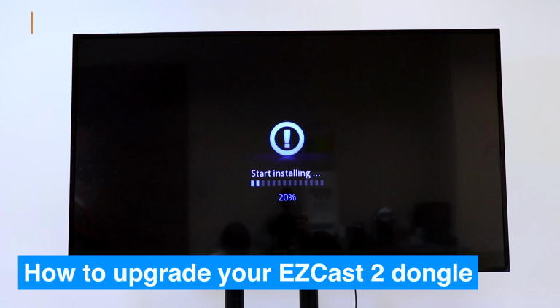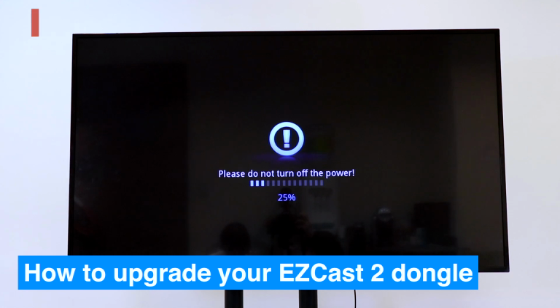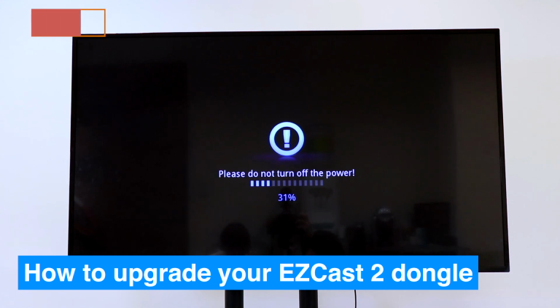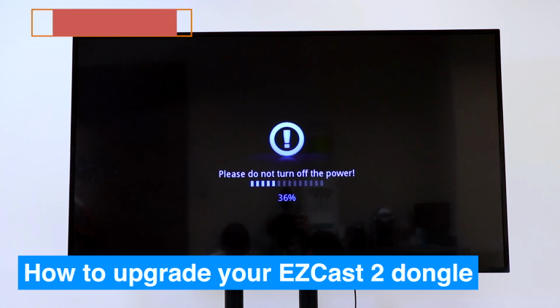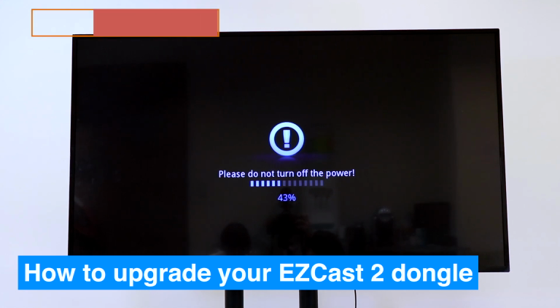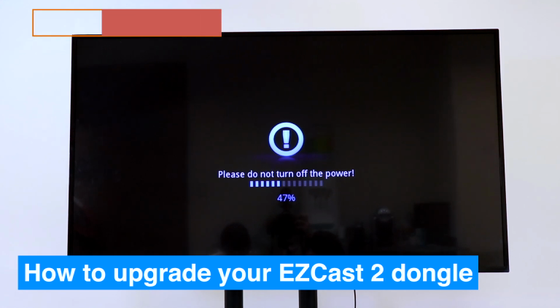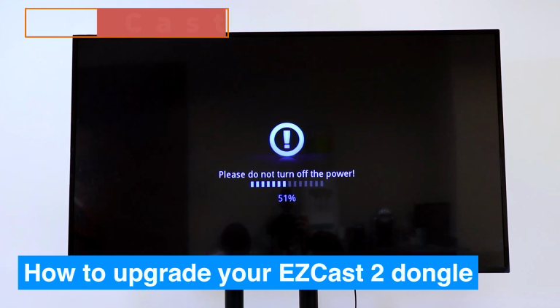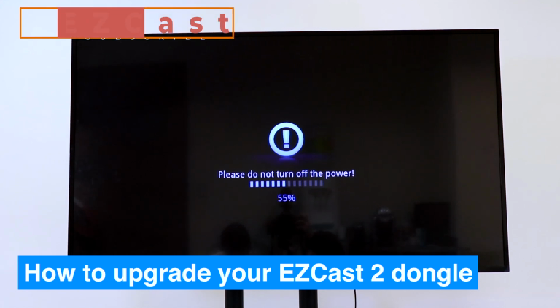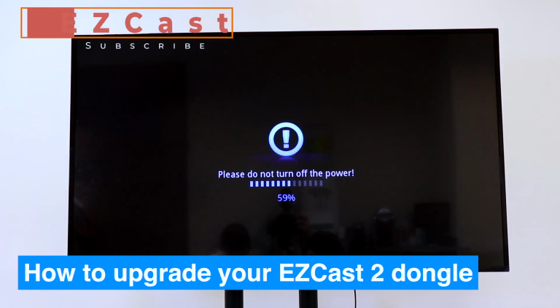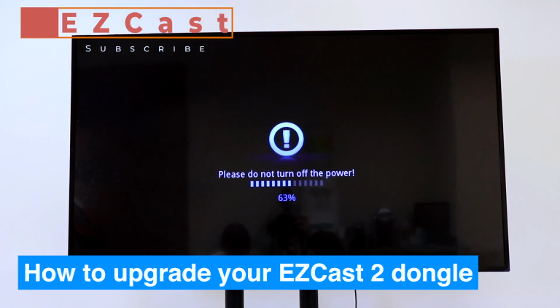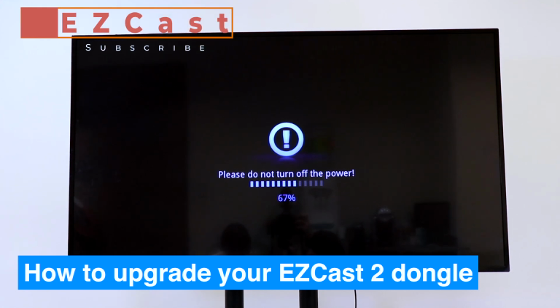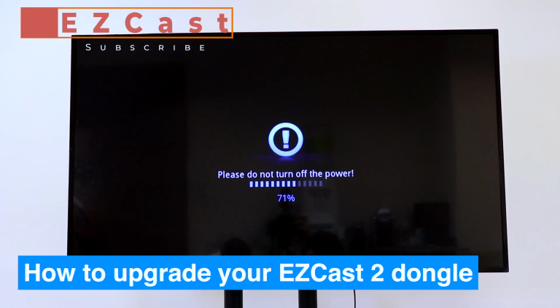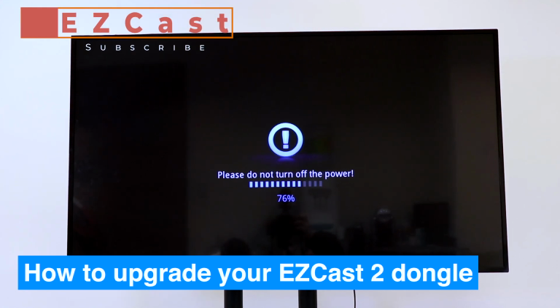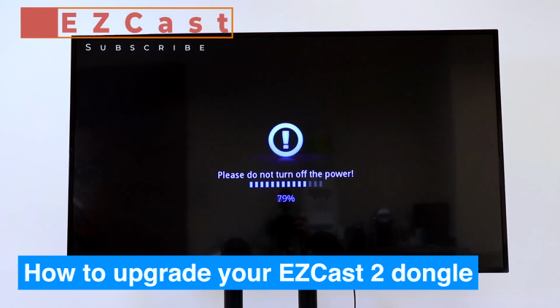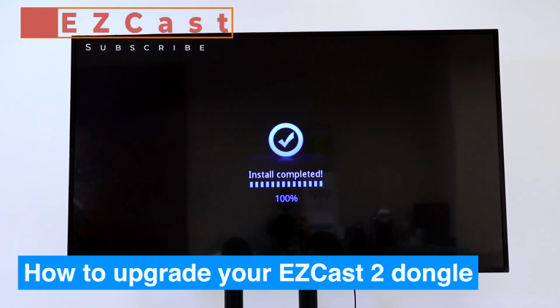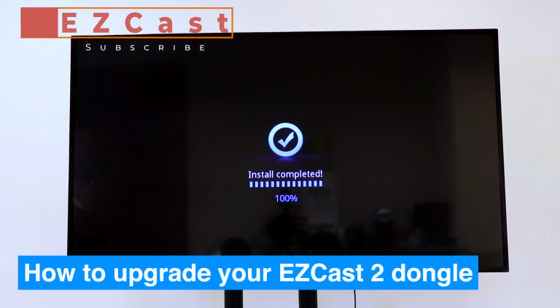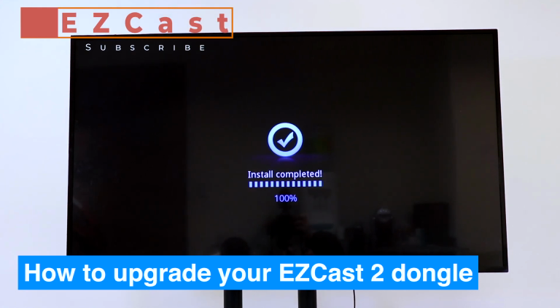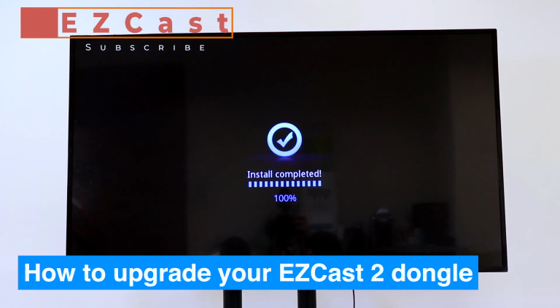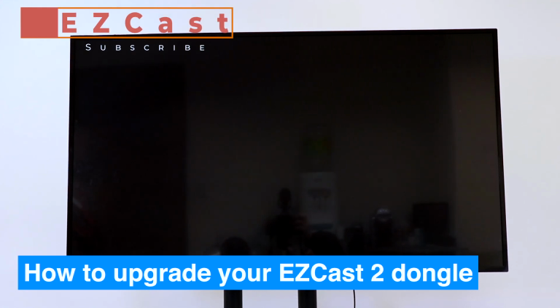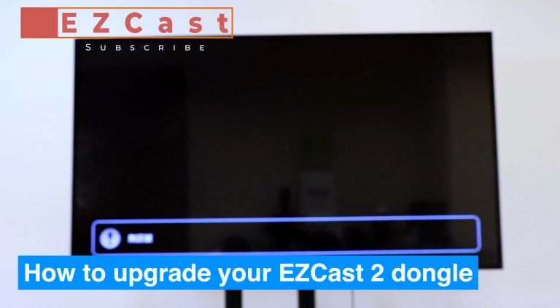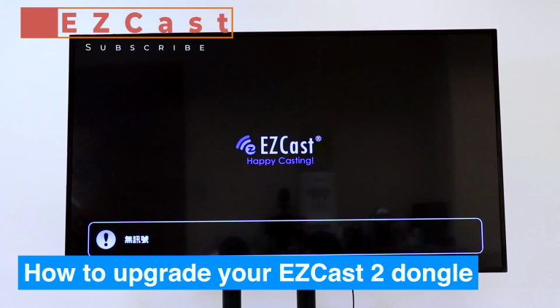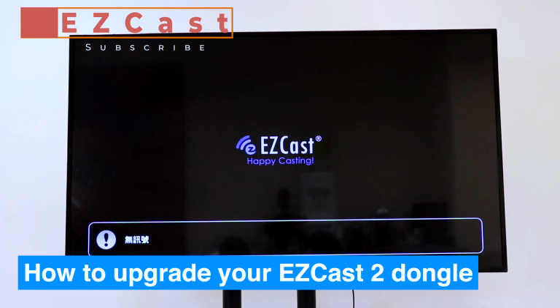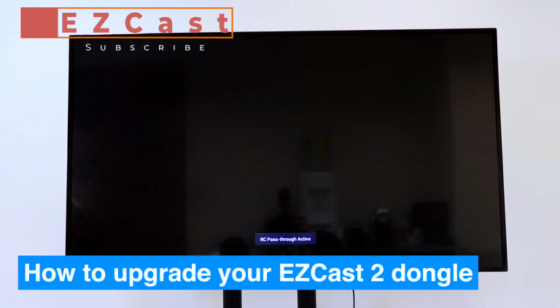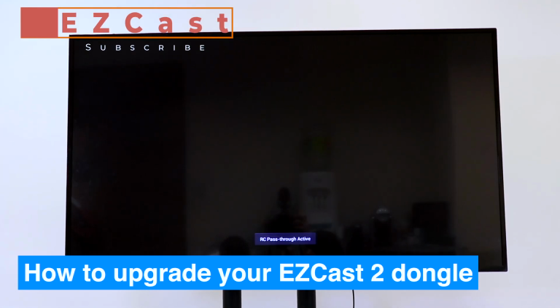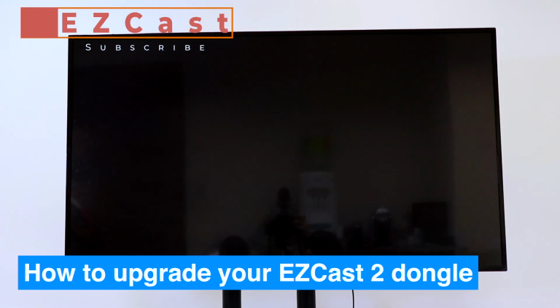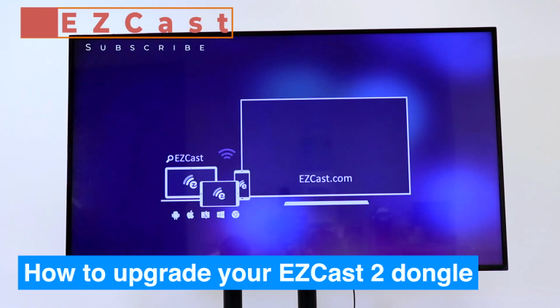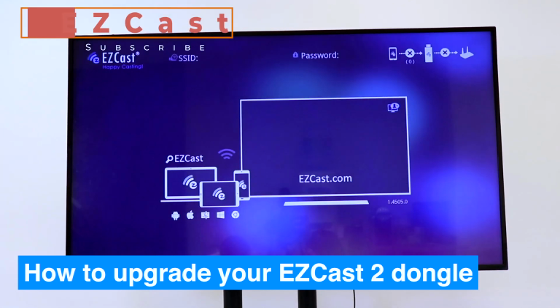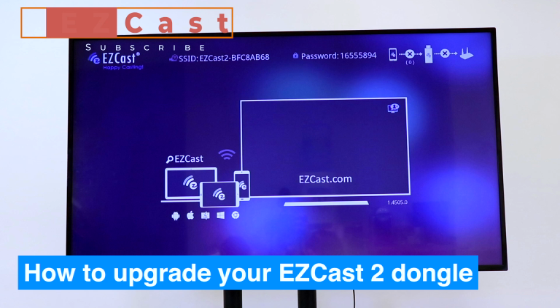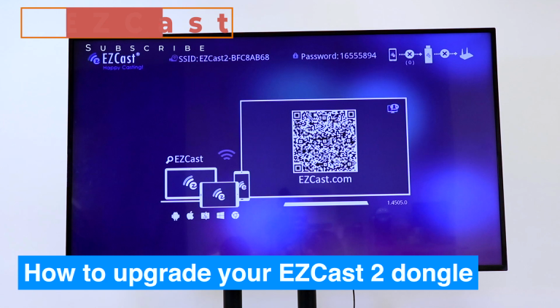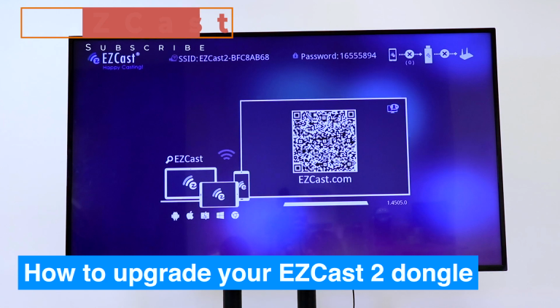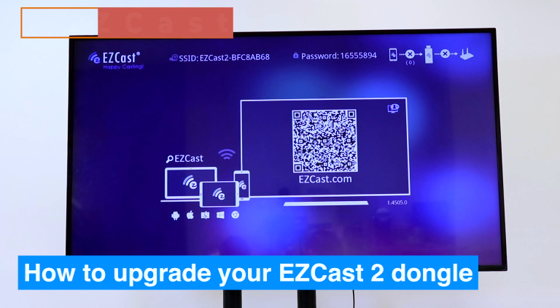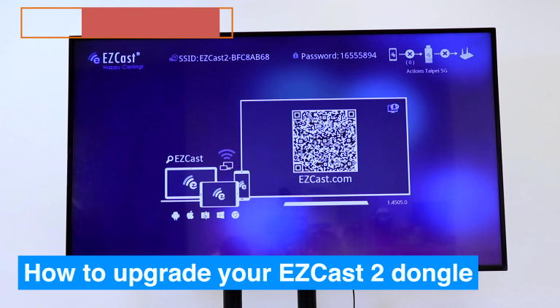If you like this video, please drop us a like and subscribe for more technology news.